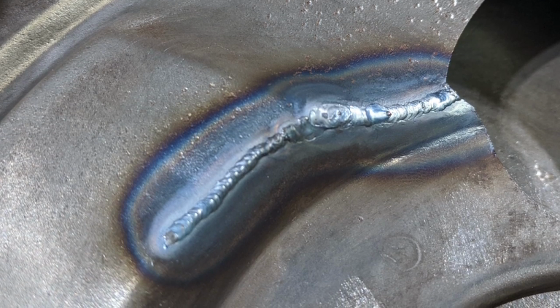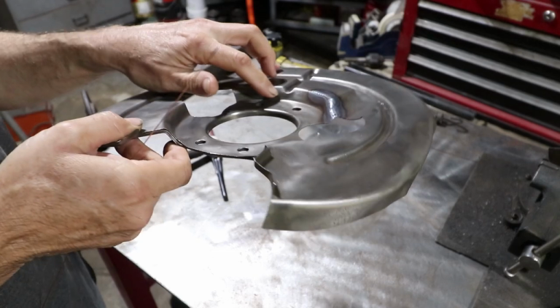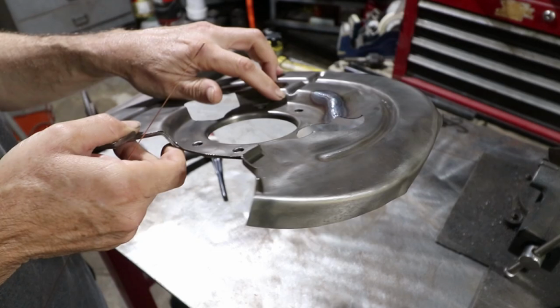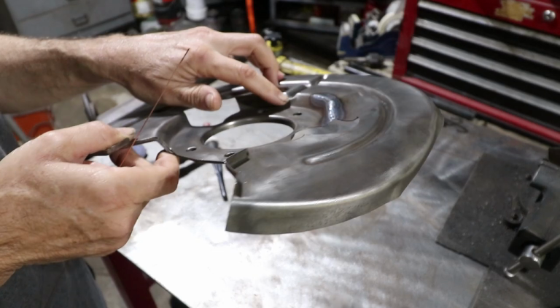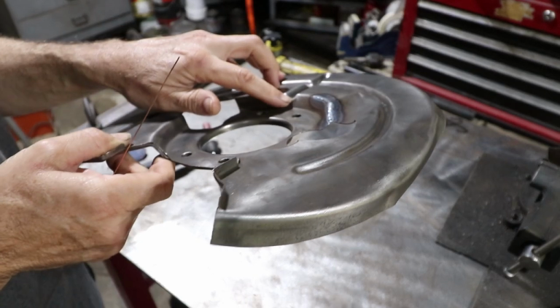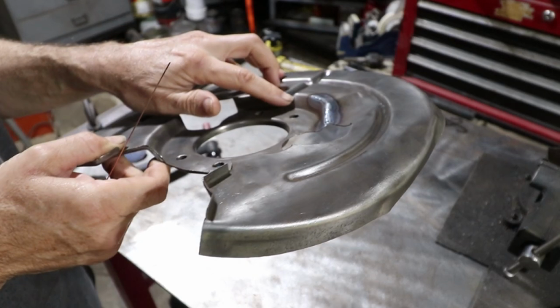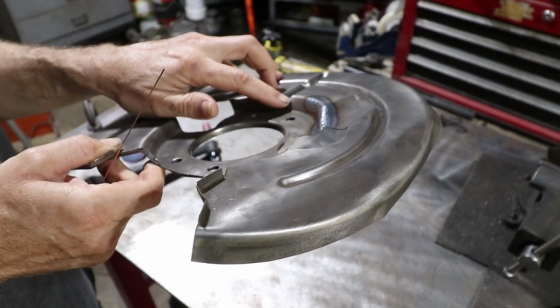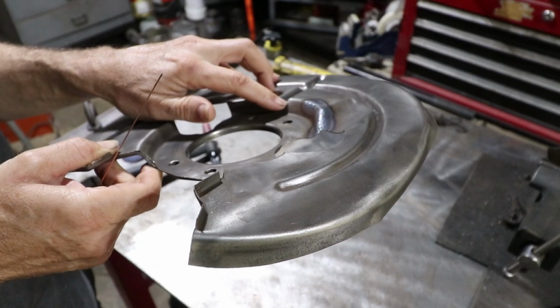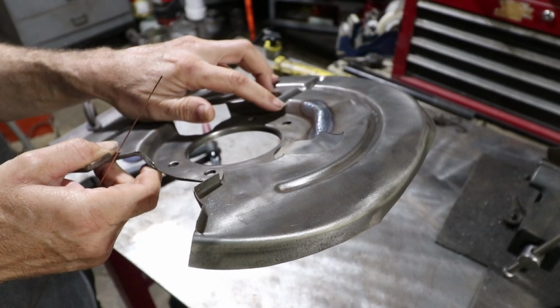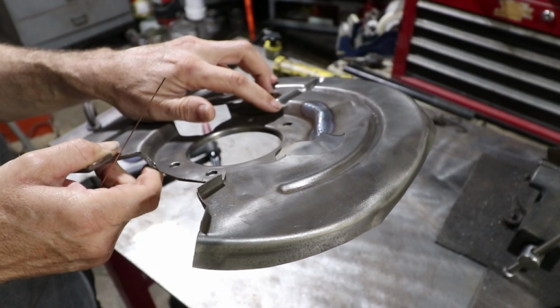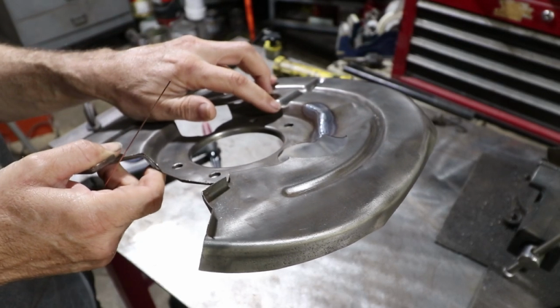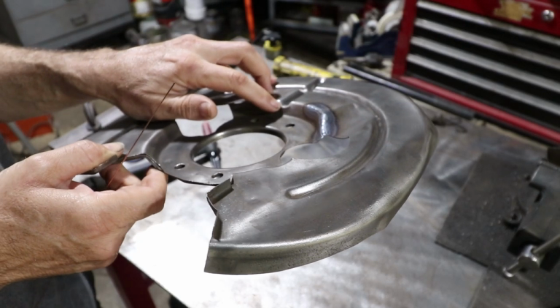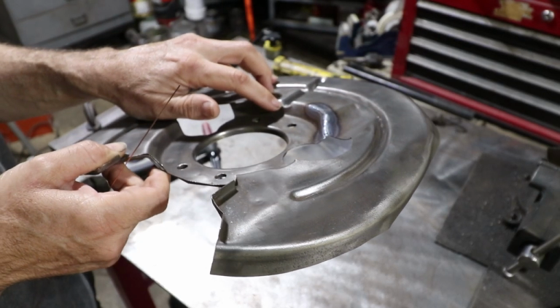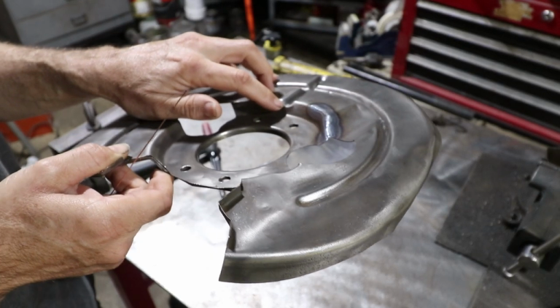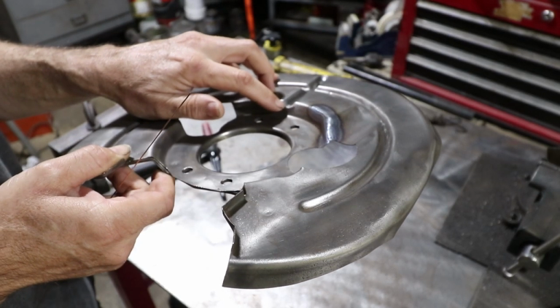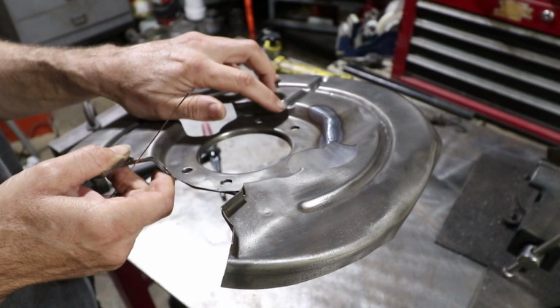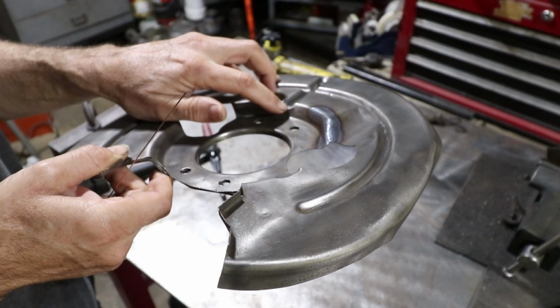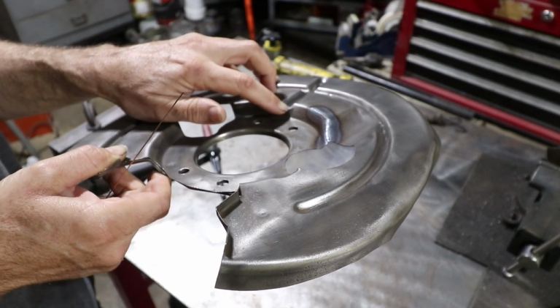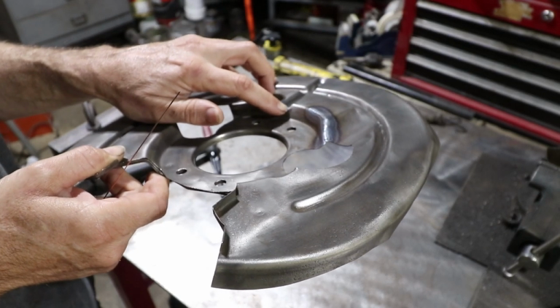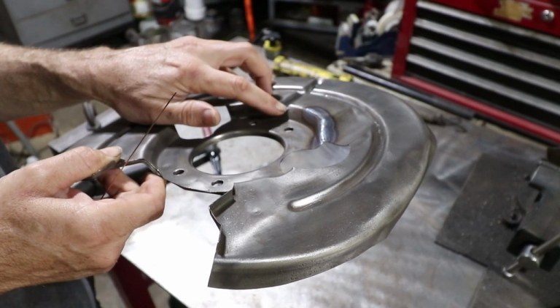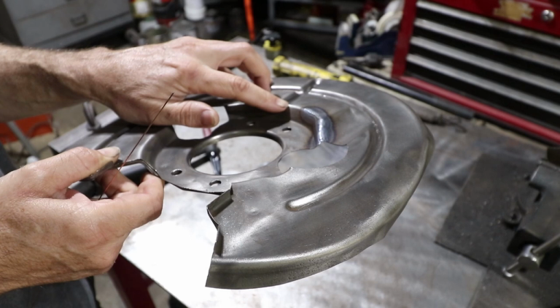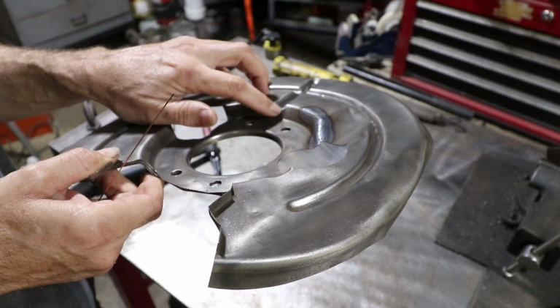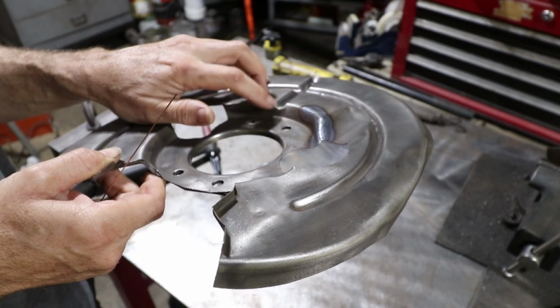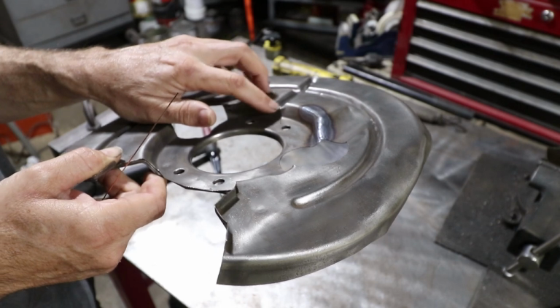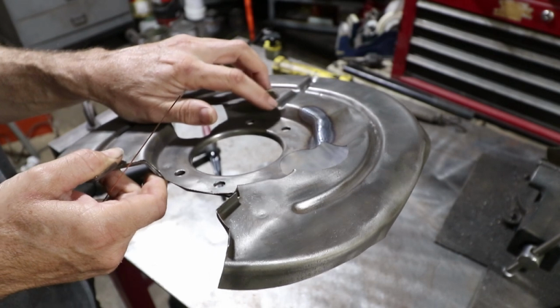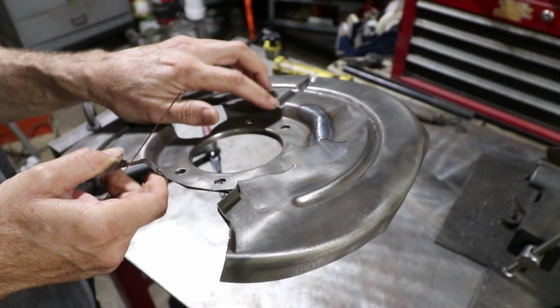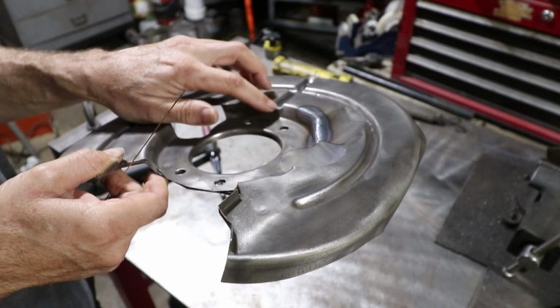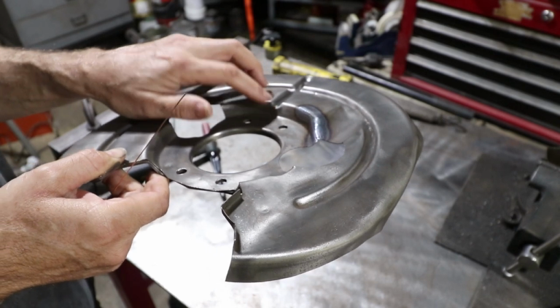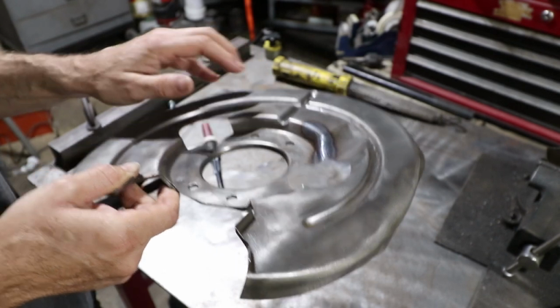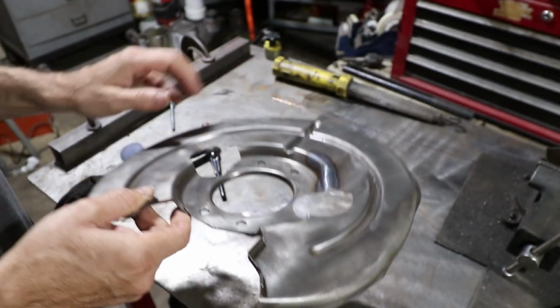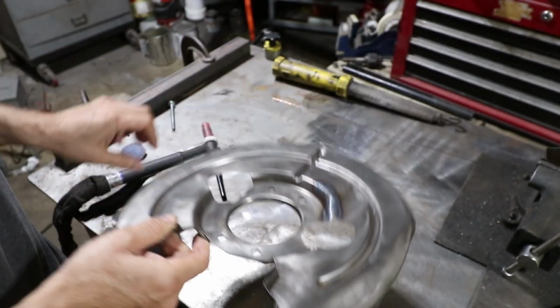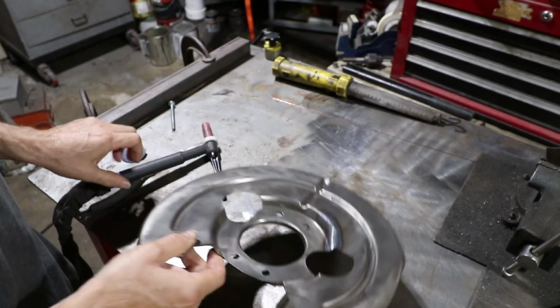We also found a small crack right here just starting to develop, so I'm going to weld over that too.